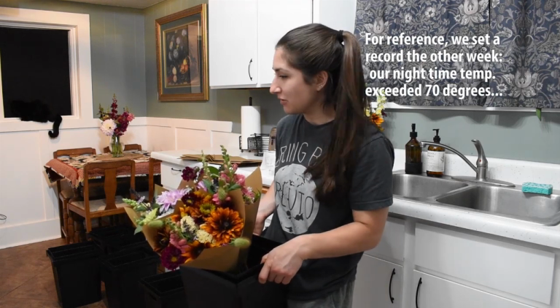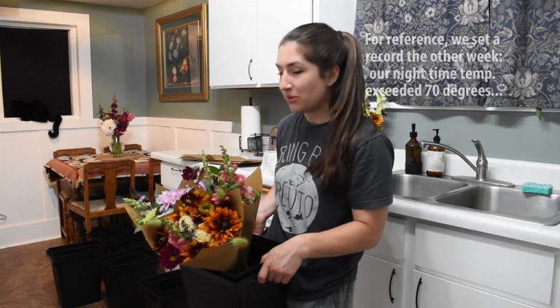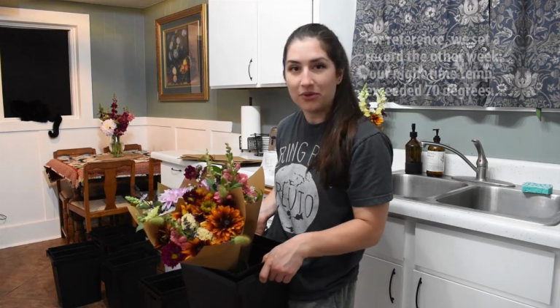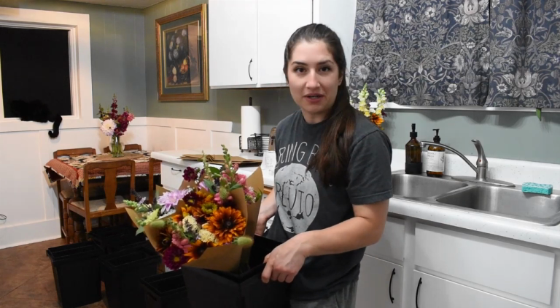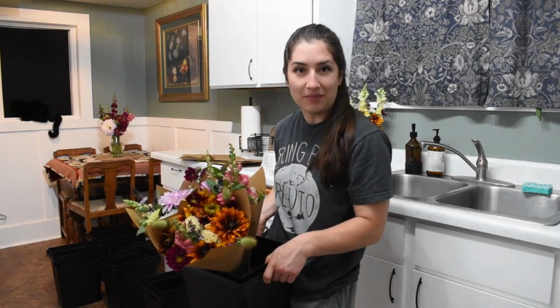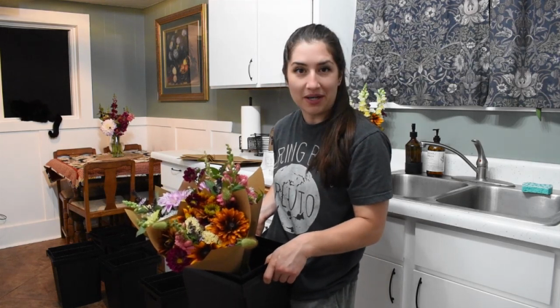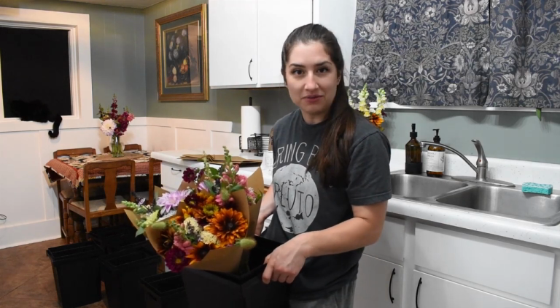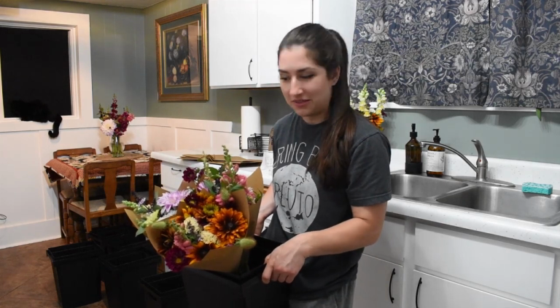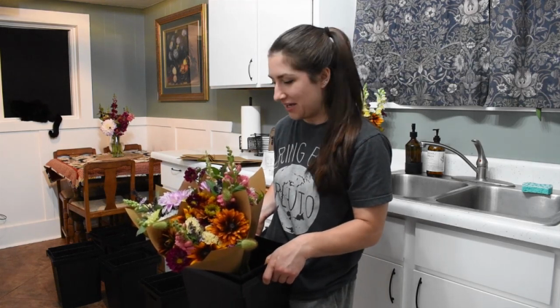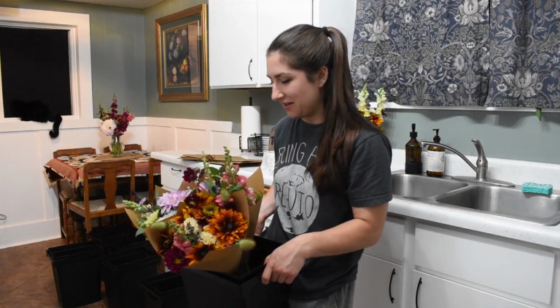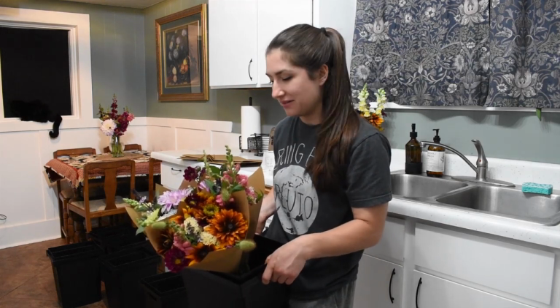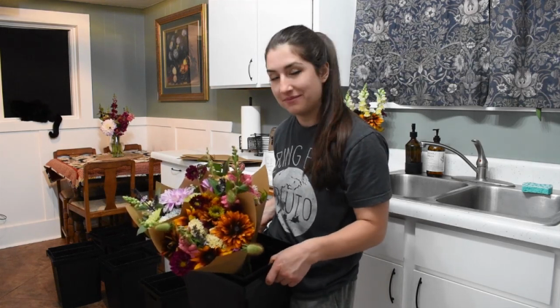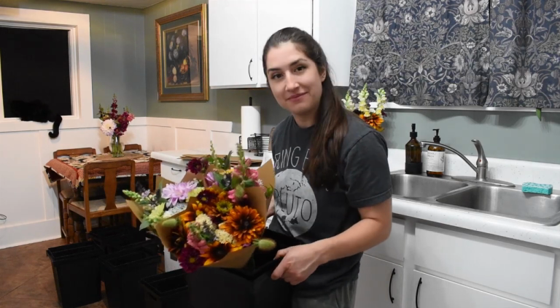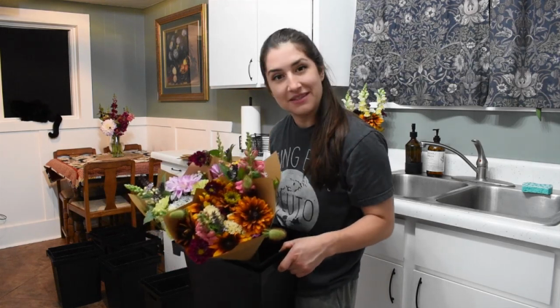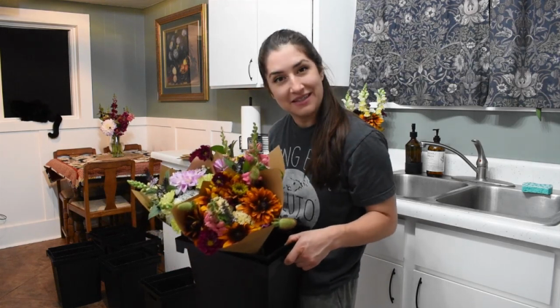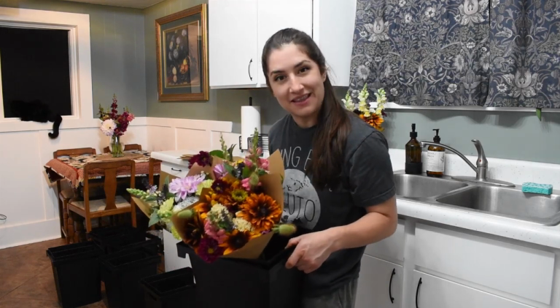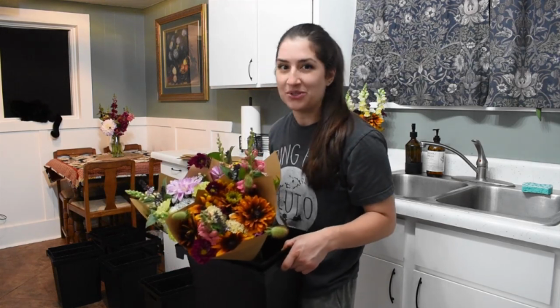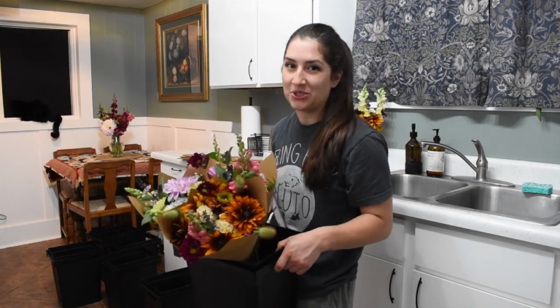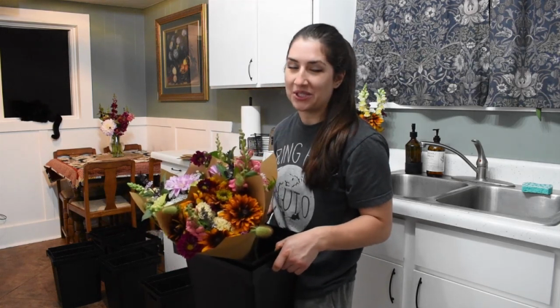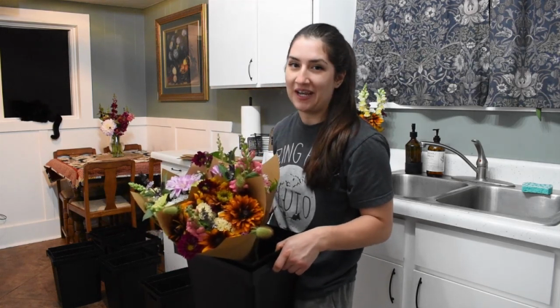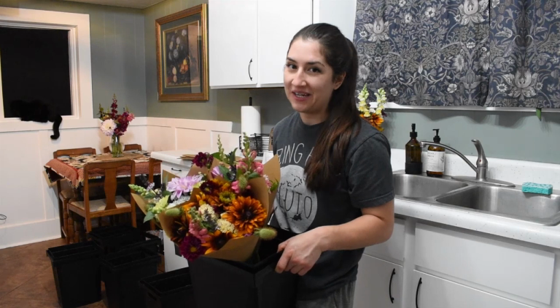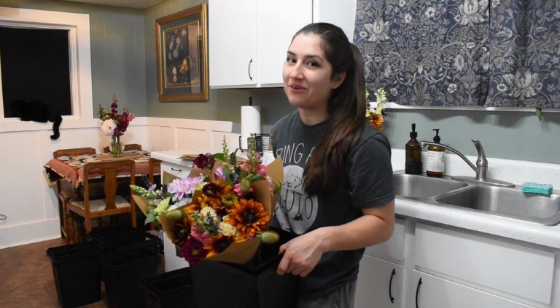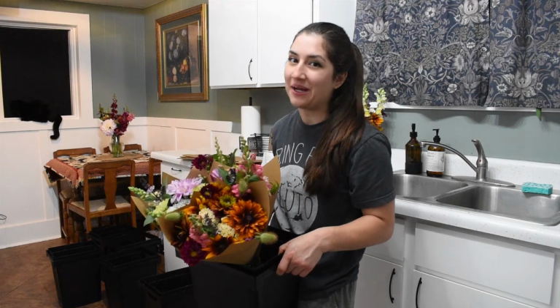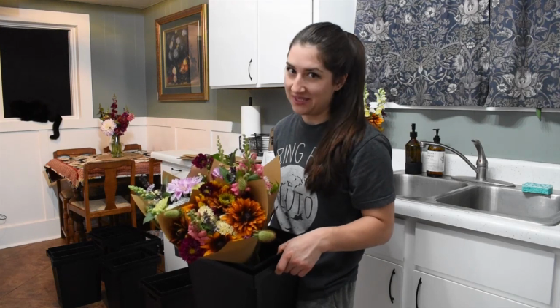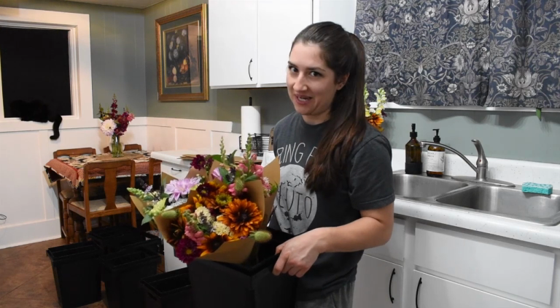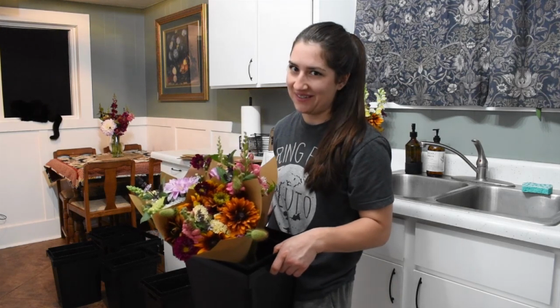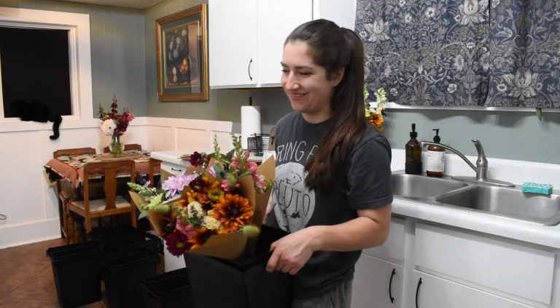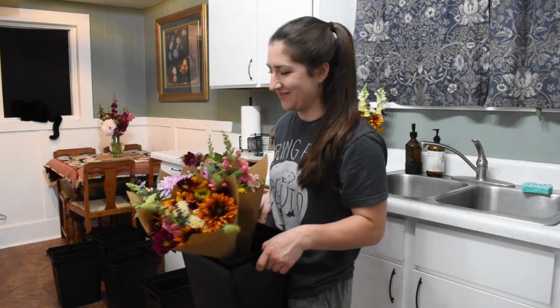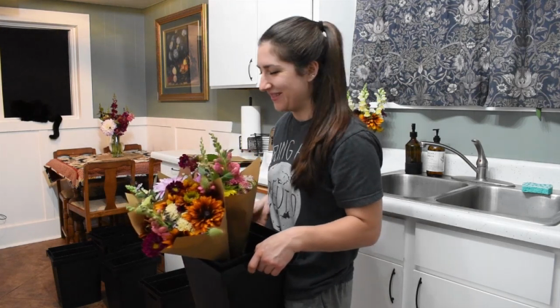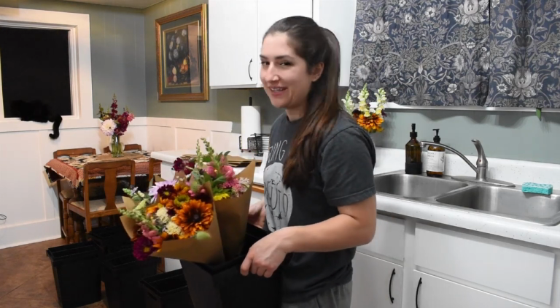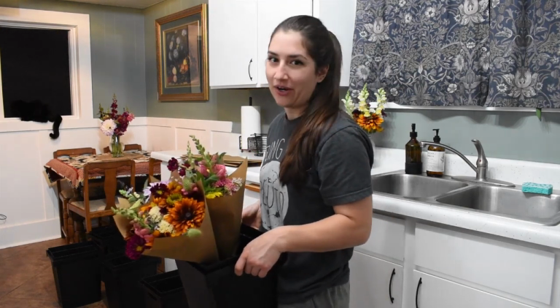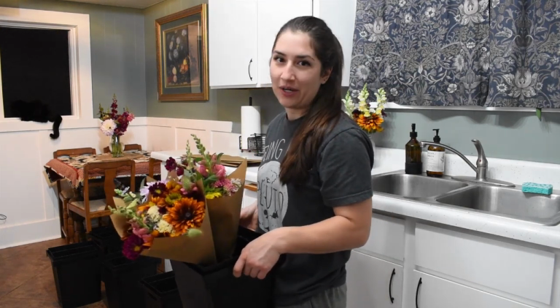I'm going to tell you my secret for storing flowers without a cooler — I live somewhere that gets cold at night. It's going to get to 58 degrees tonight, which is colder than inside my house, so these bouquets are just going to hang out outside.